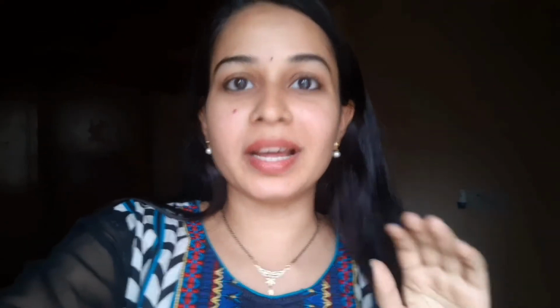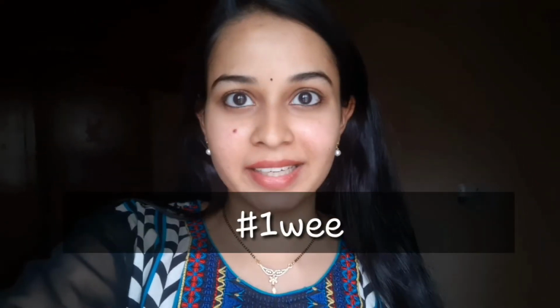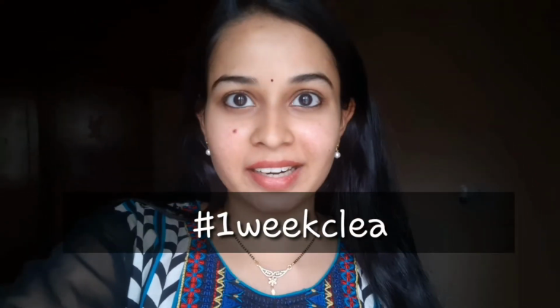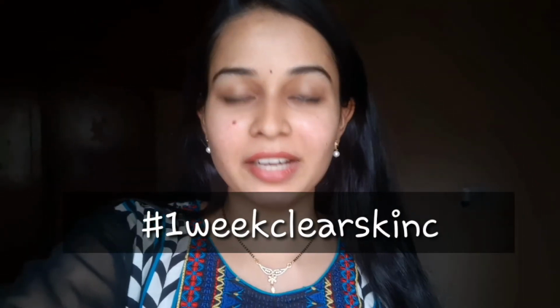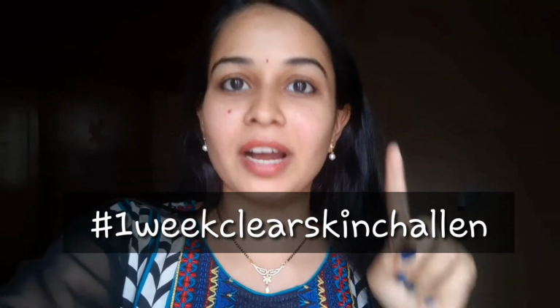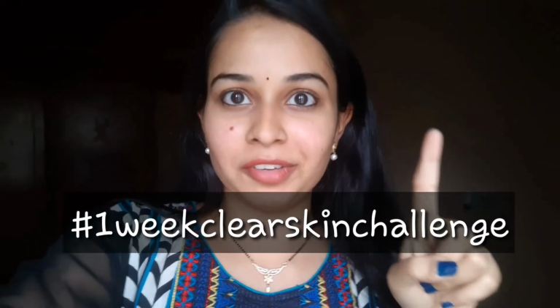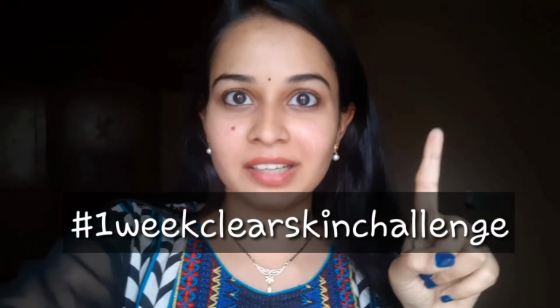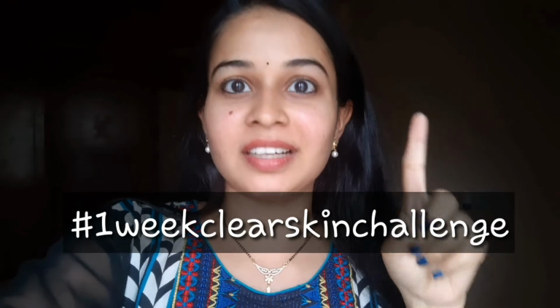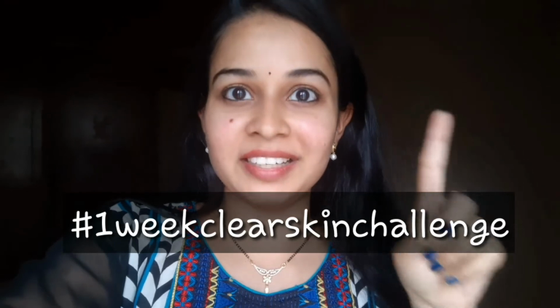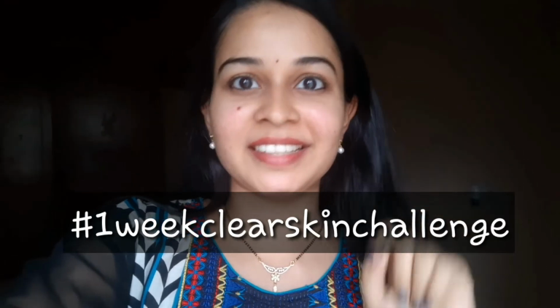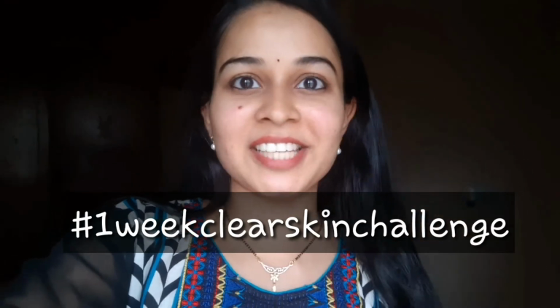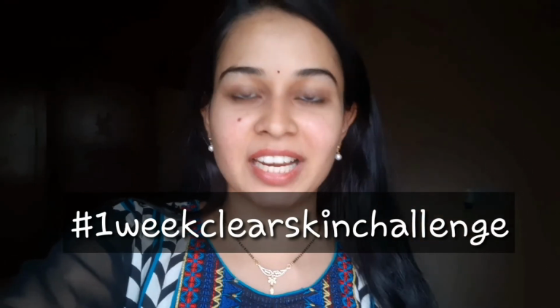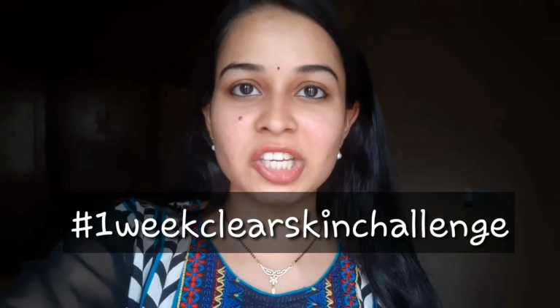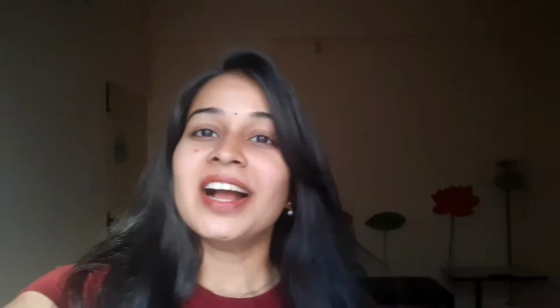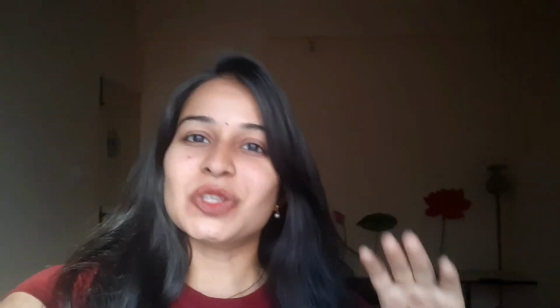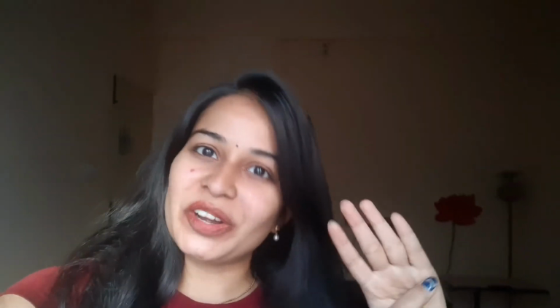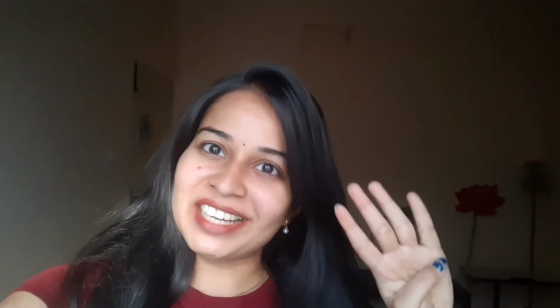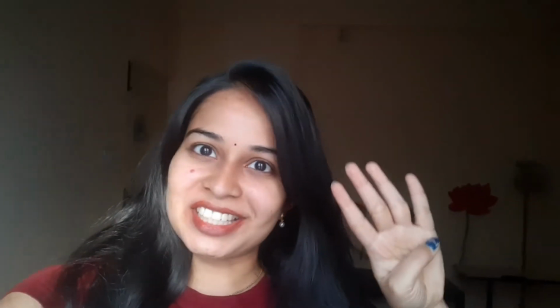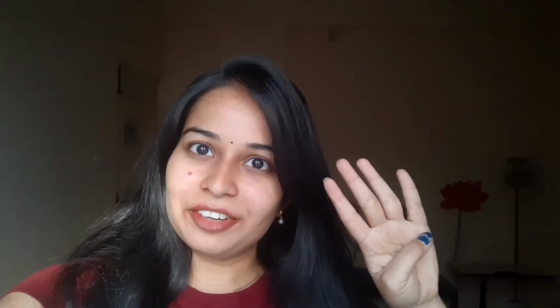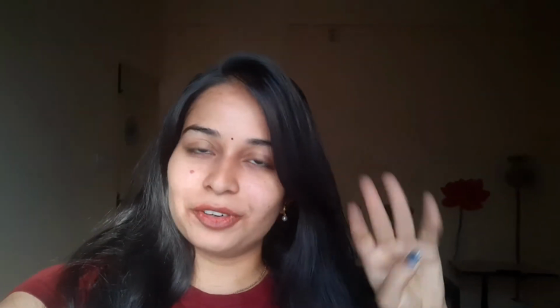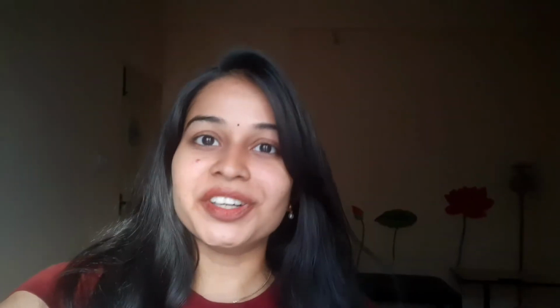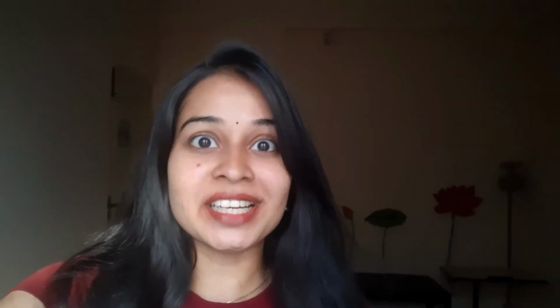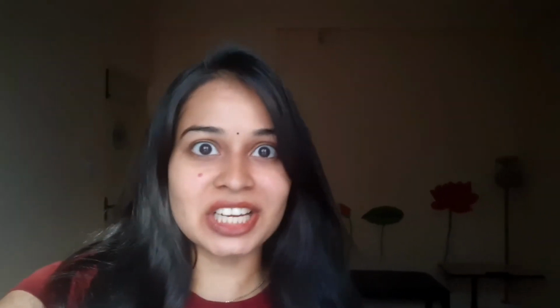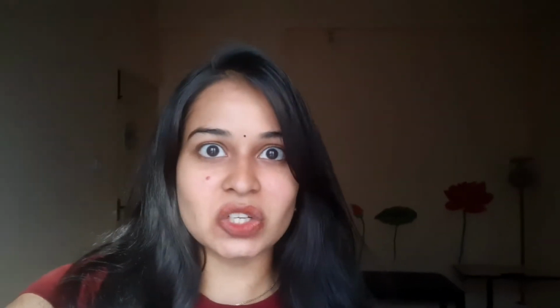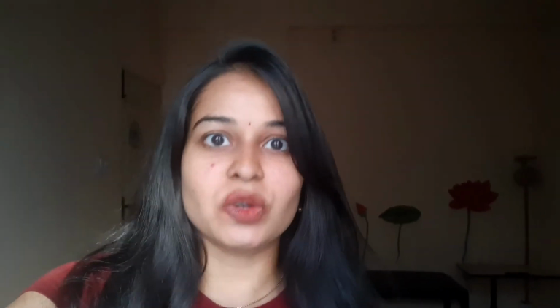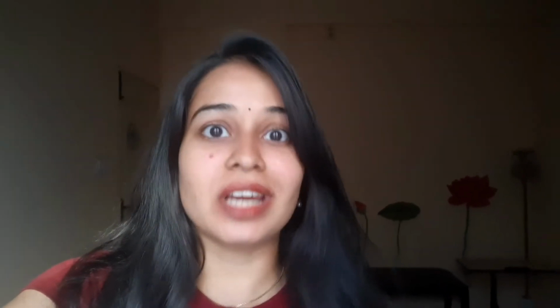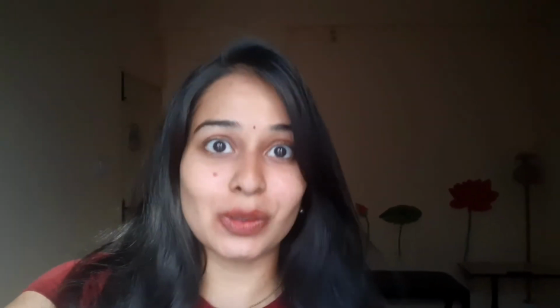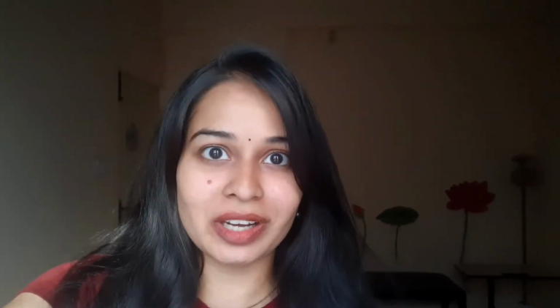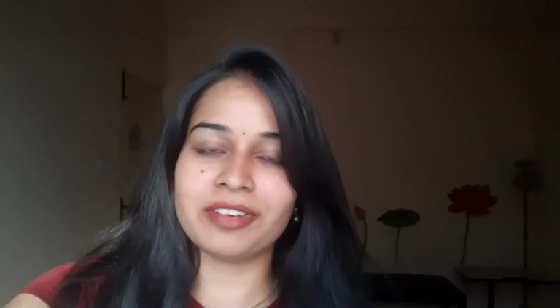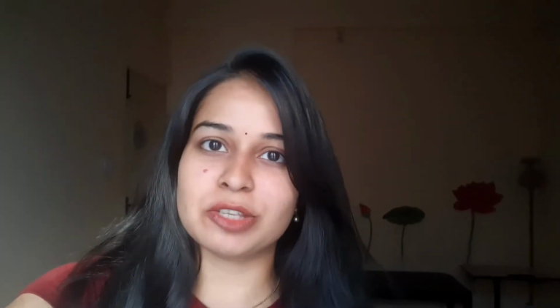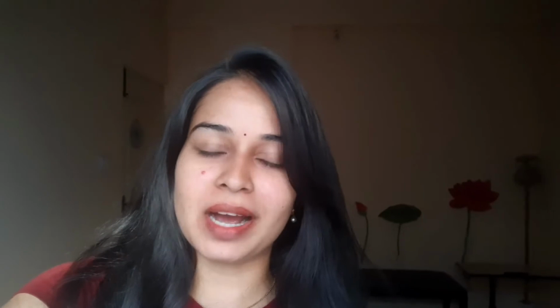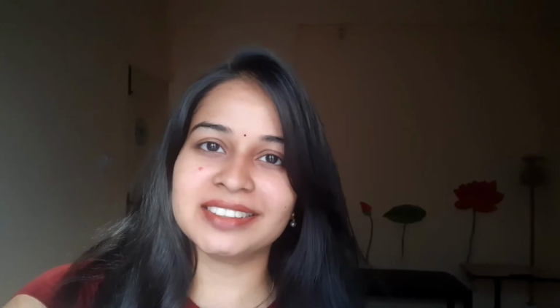It is a one week clear skin challenge. So day 4, I am doing a Dalgona face mask.